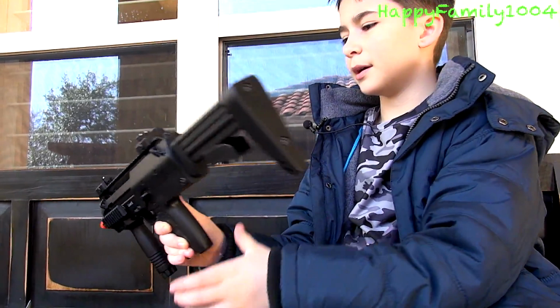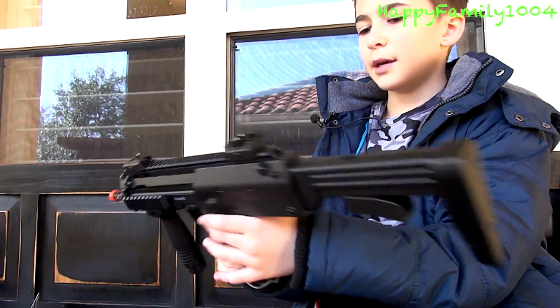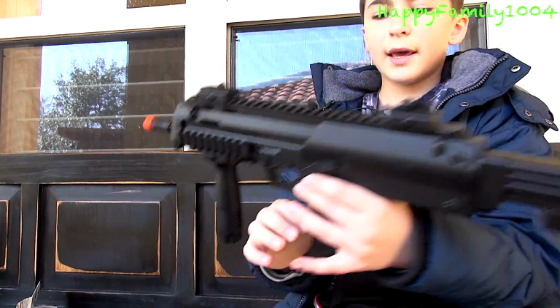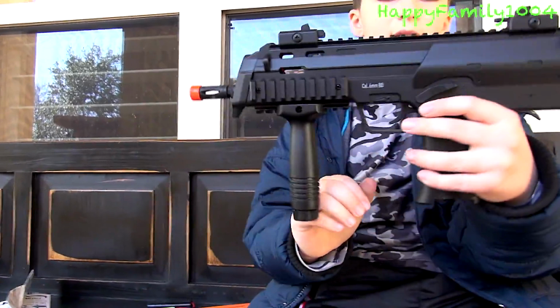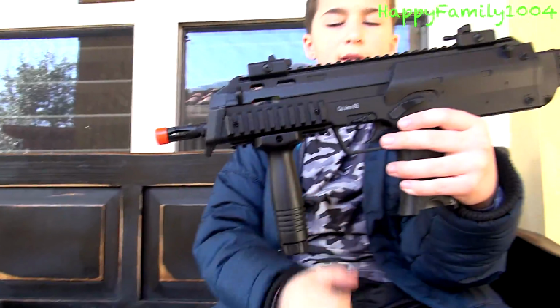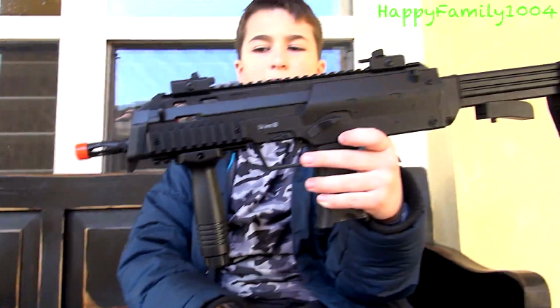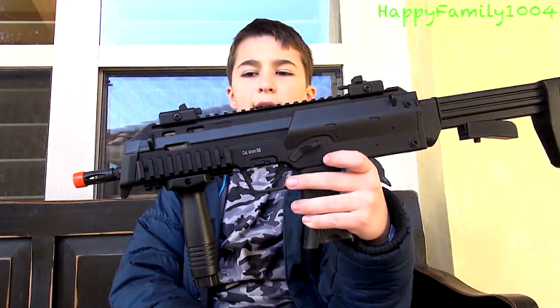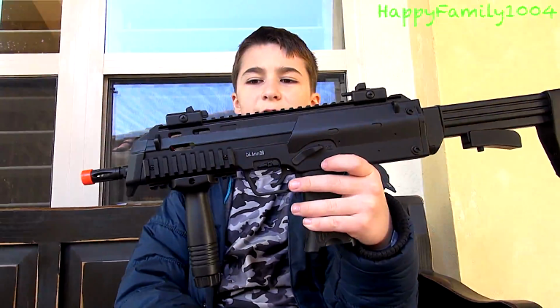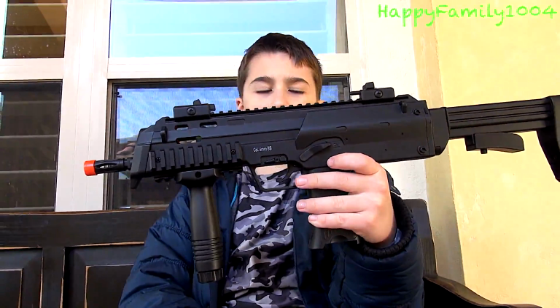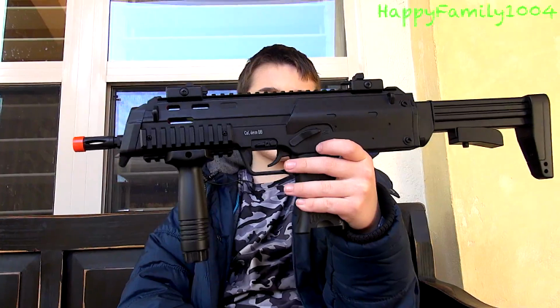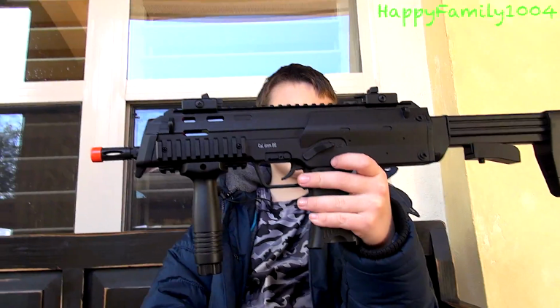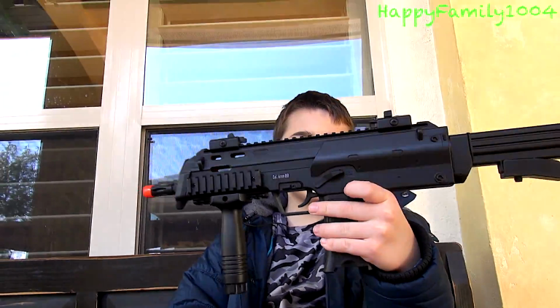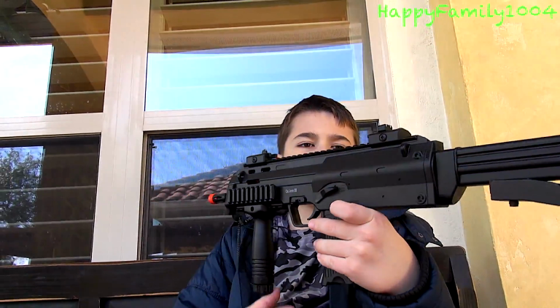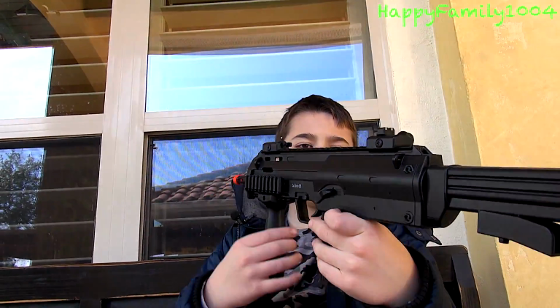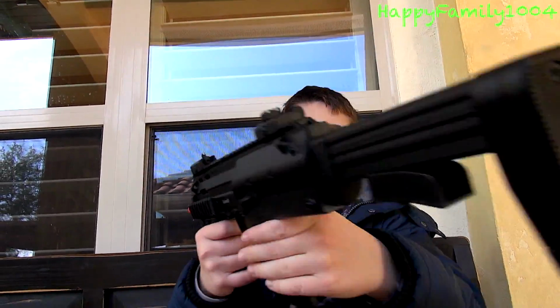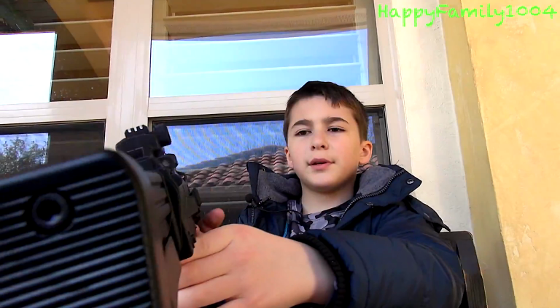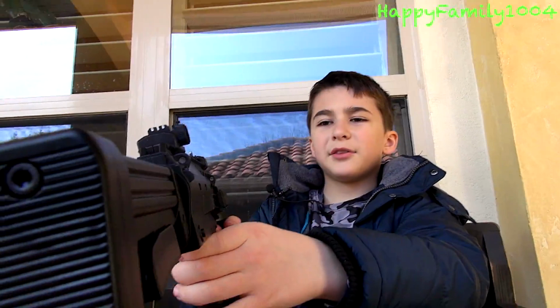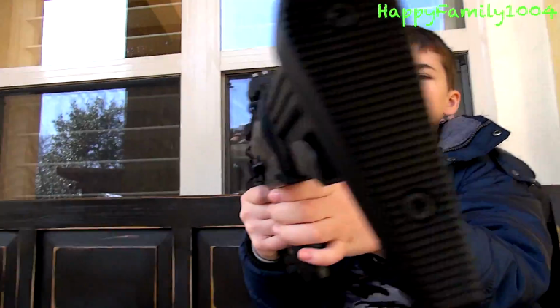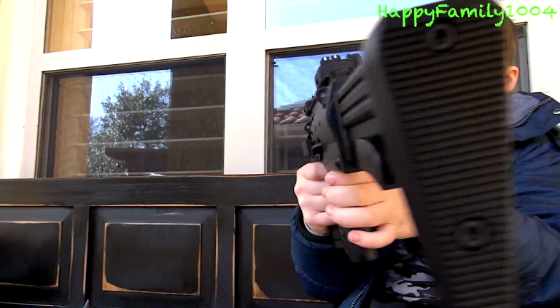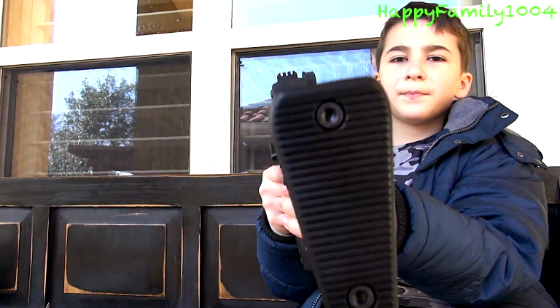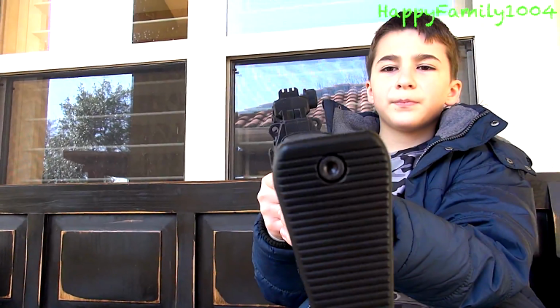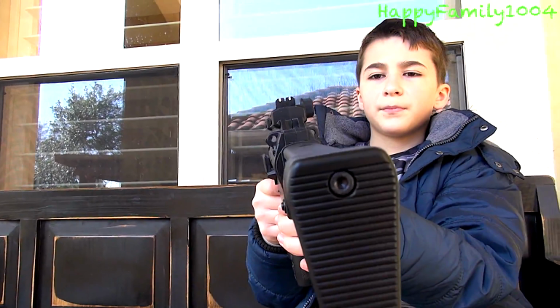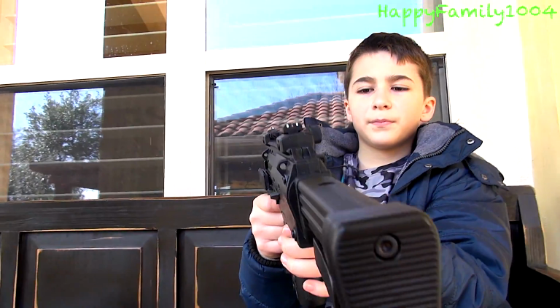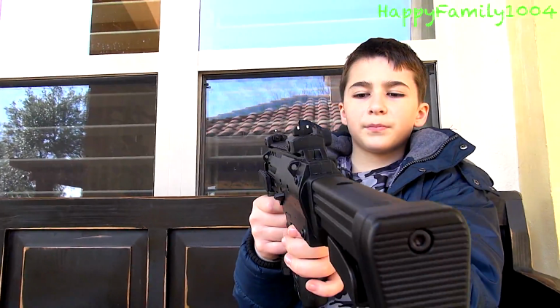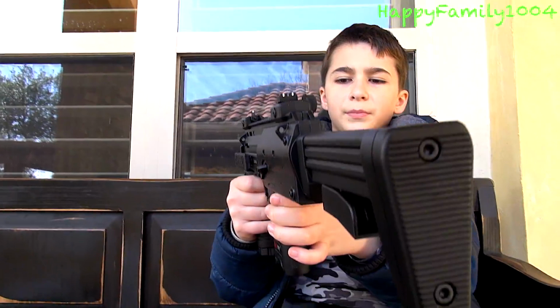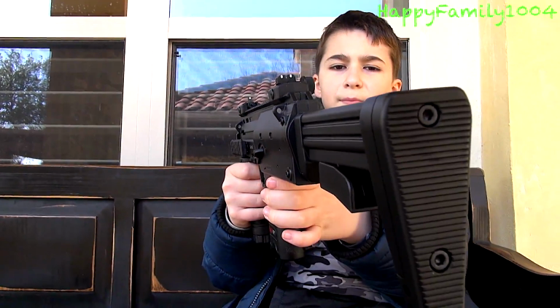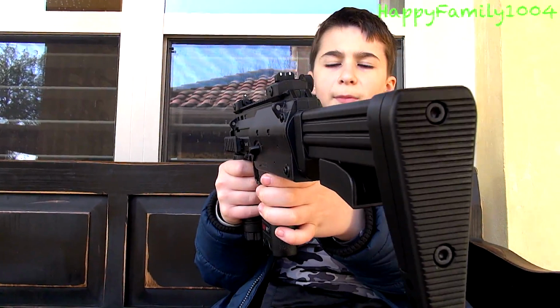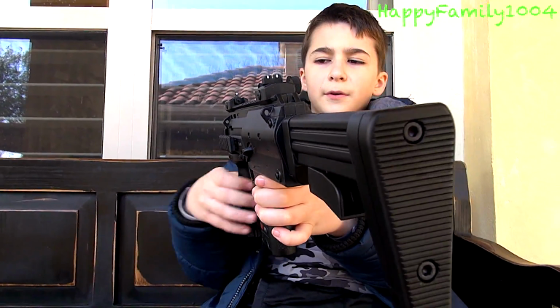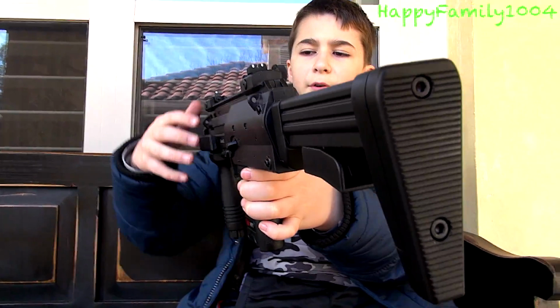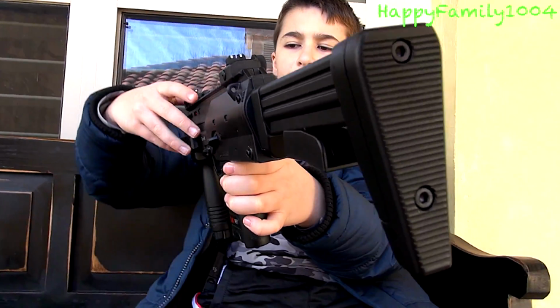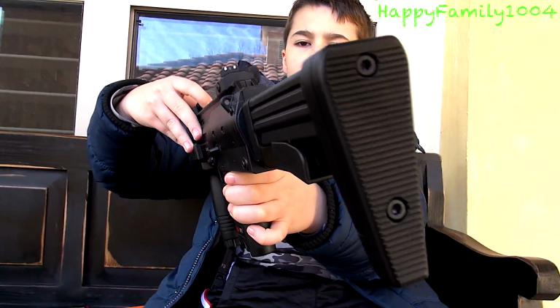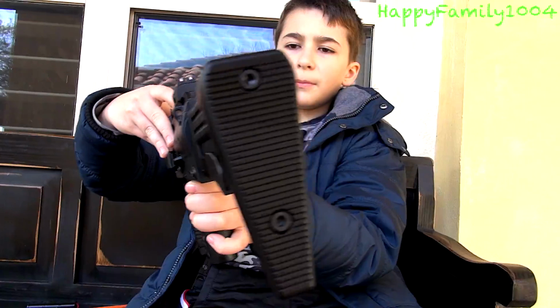So next, this gun has flip-up sights. So you could leave them flat like this, or you could flip them up.